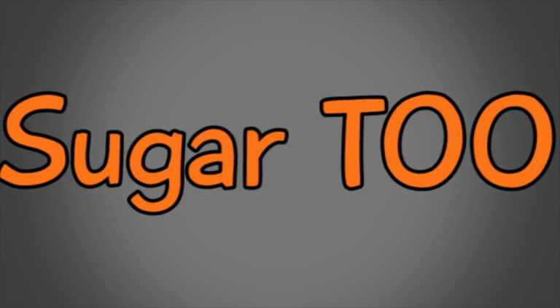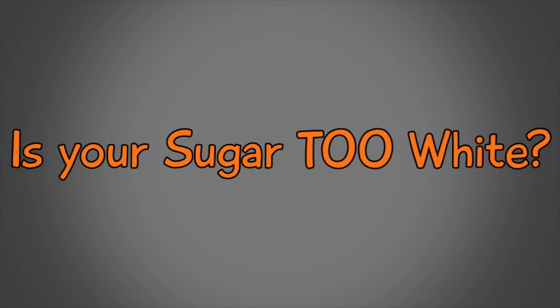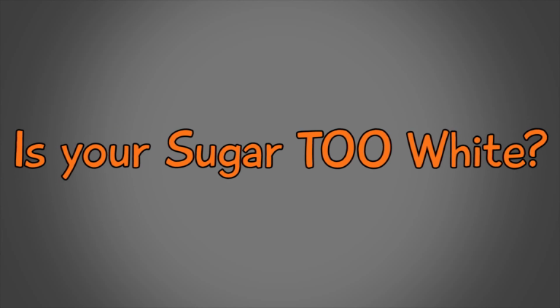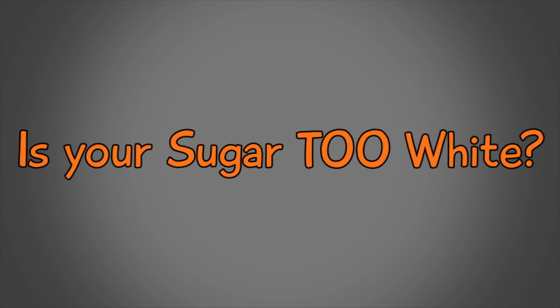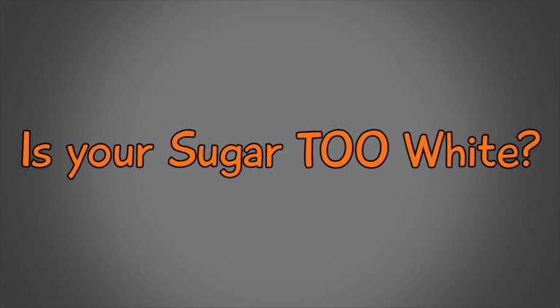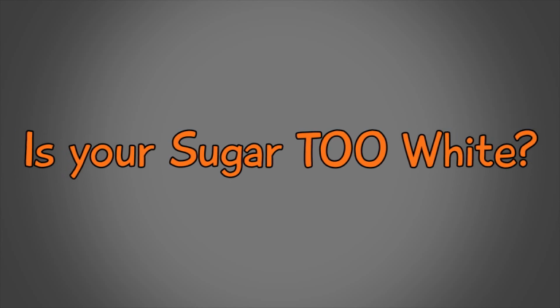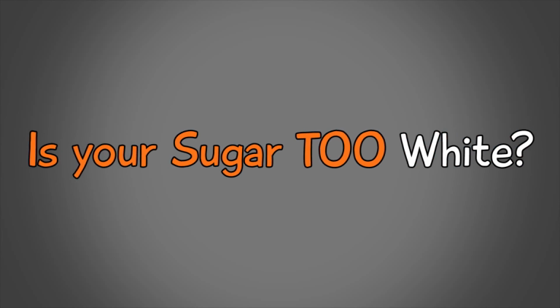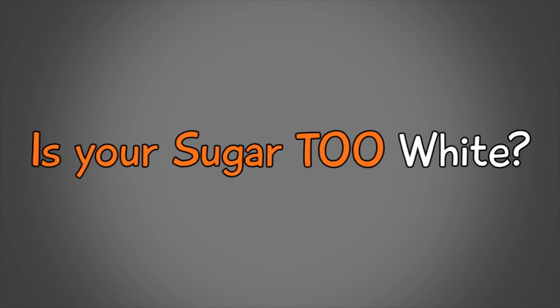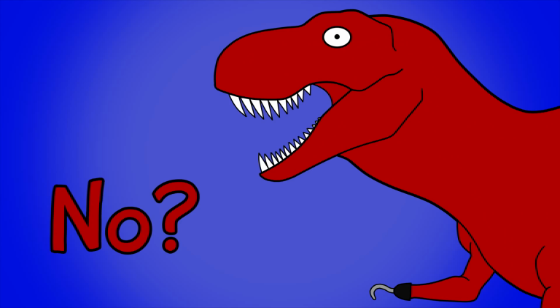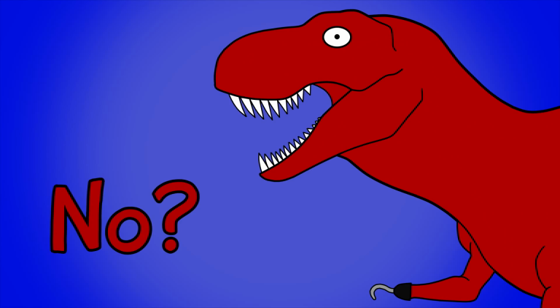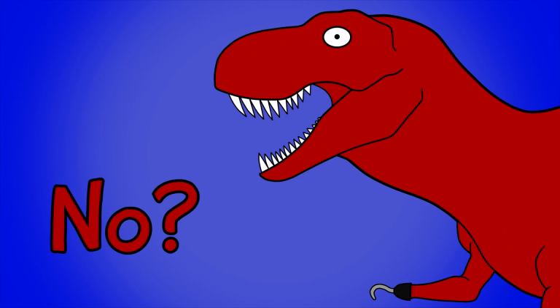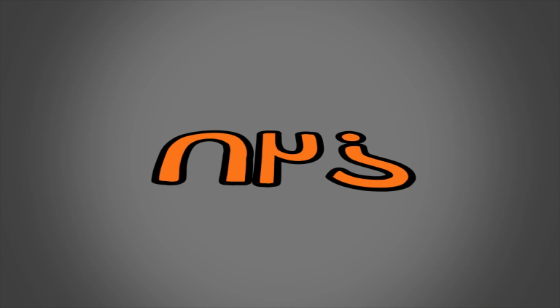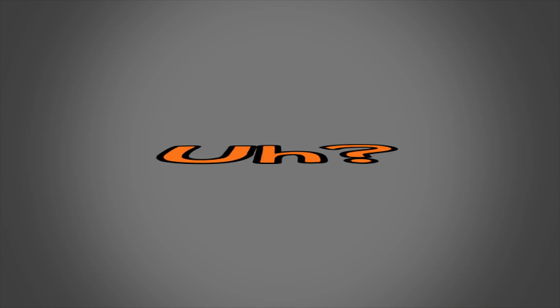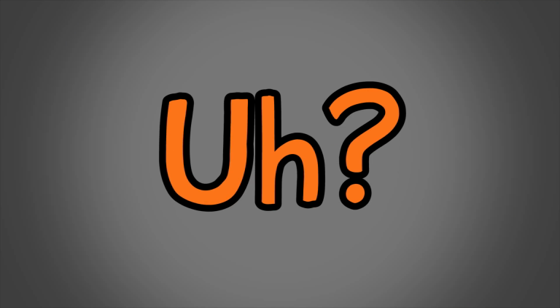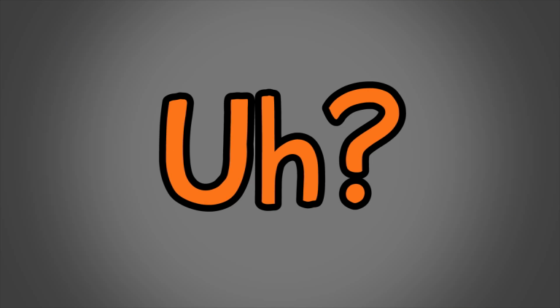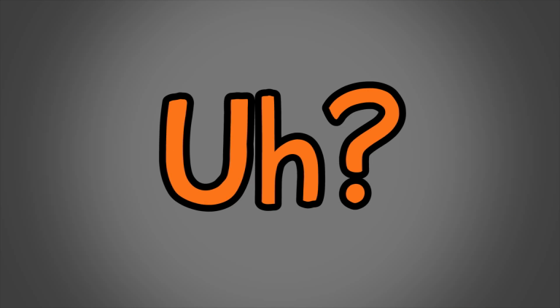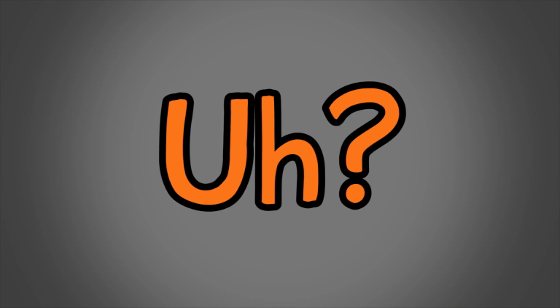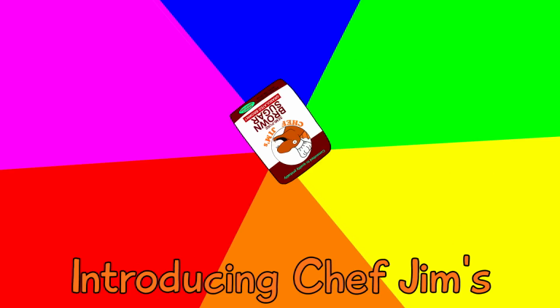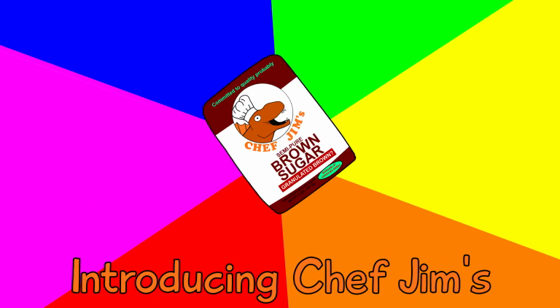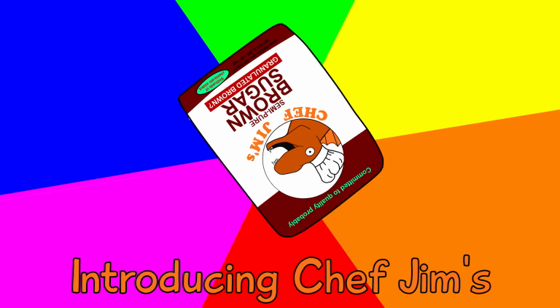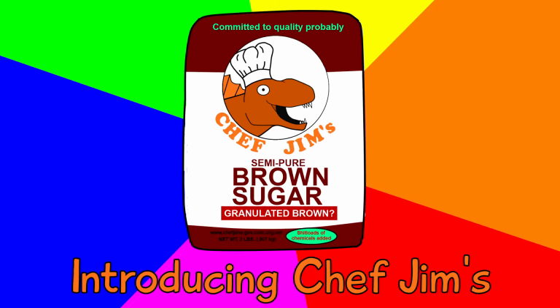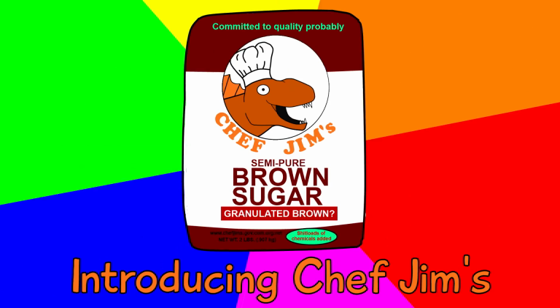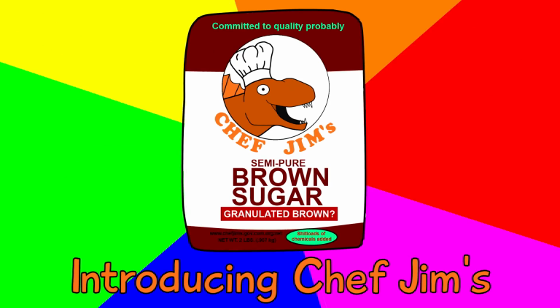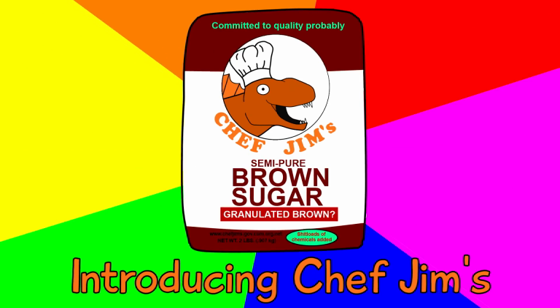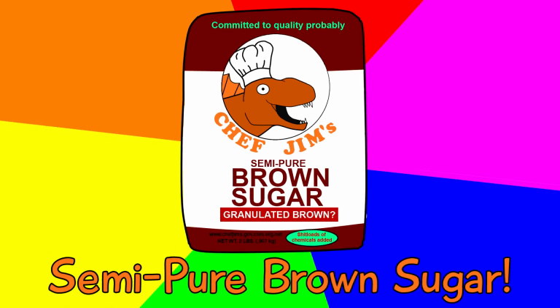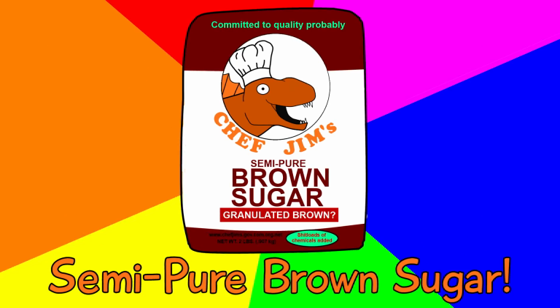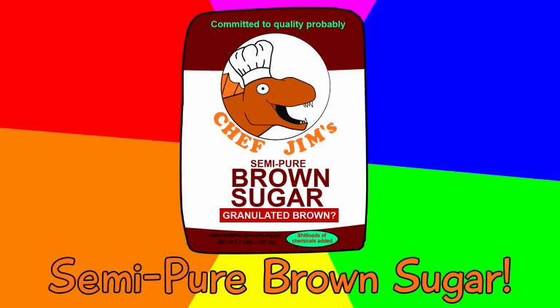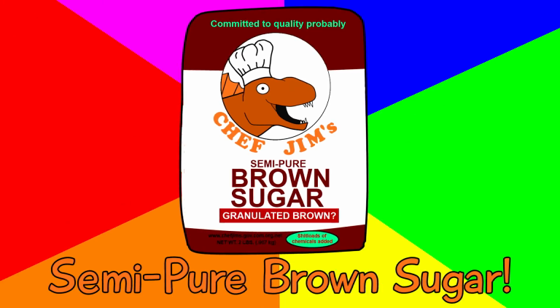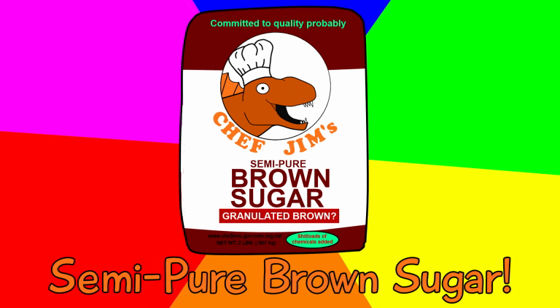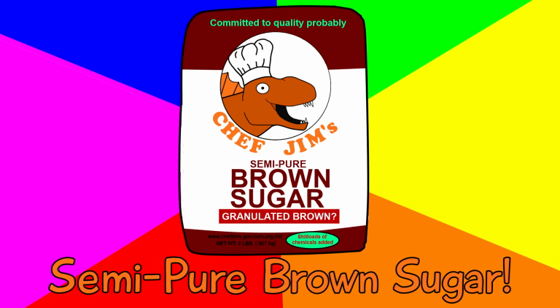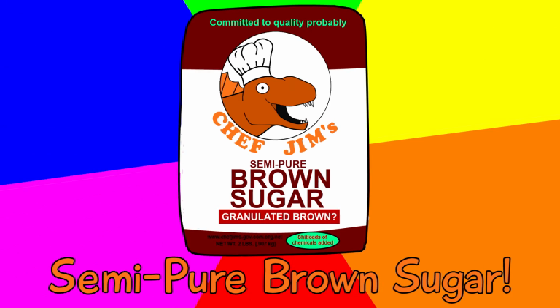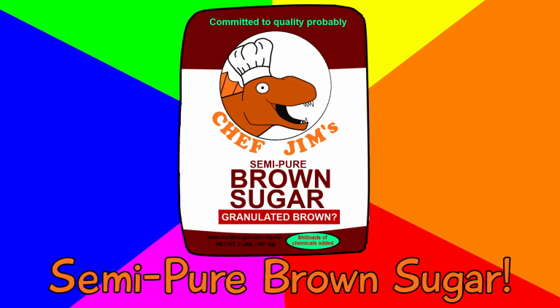Is your sugar too white? No. Introducing Chef Jim's Semi-Pure Brown Sugar!